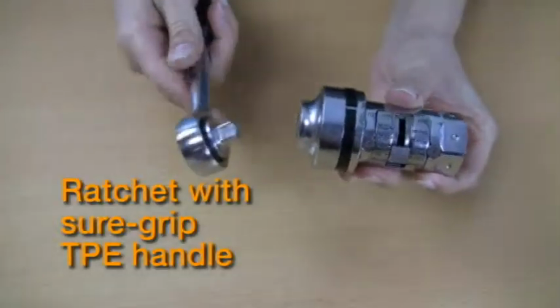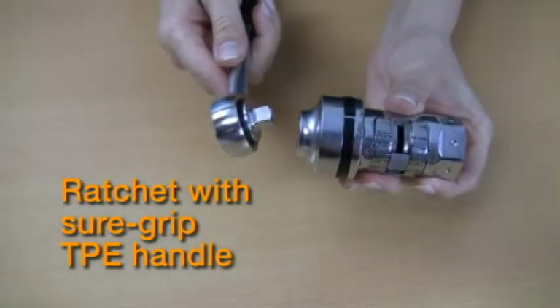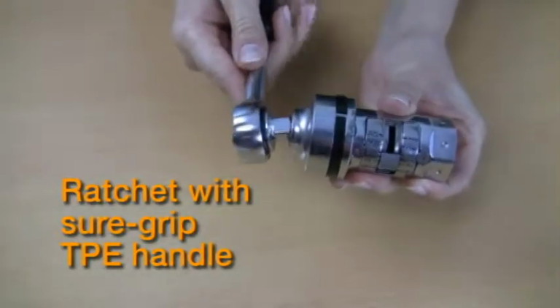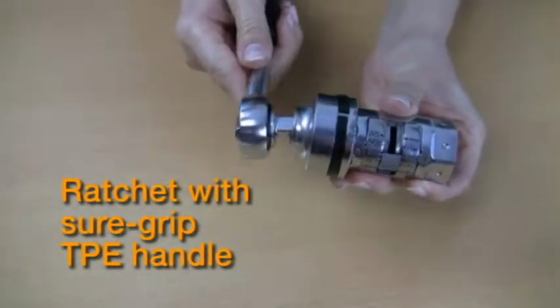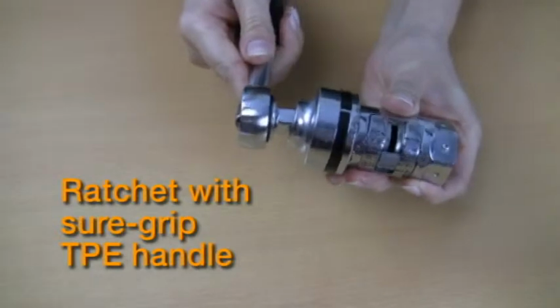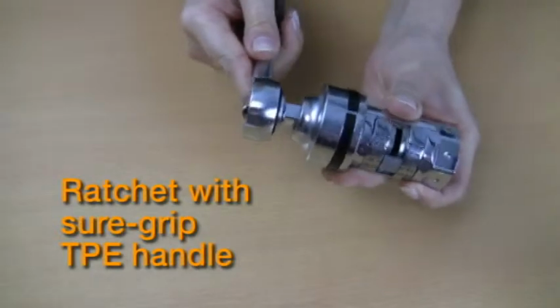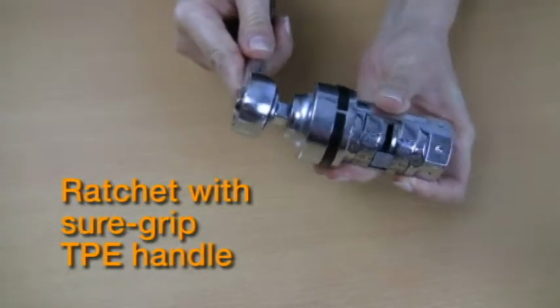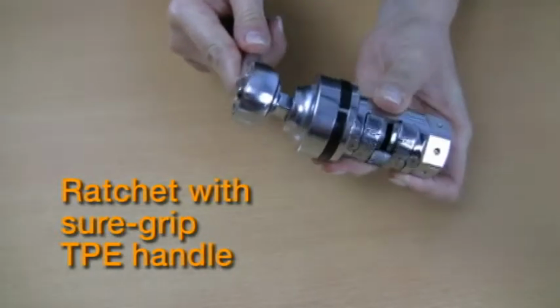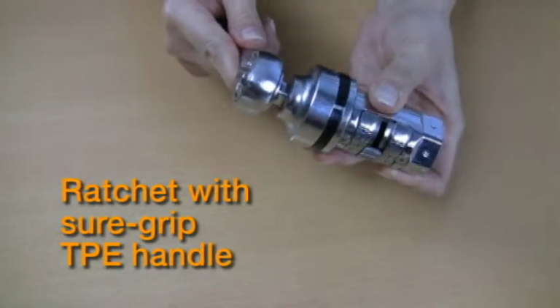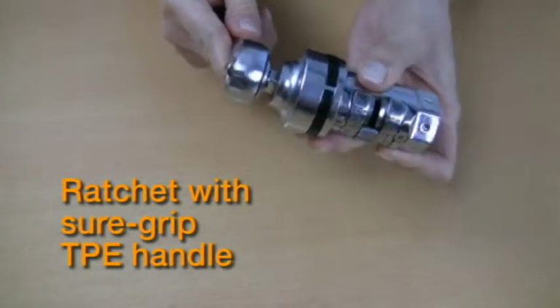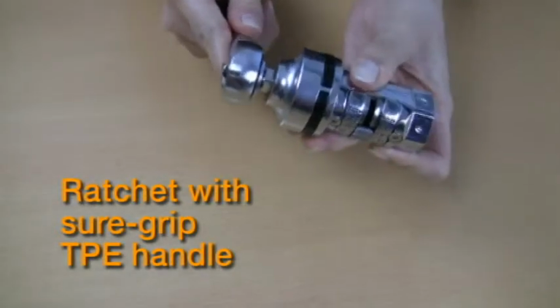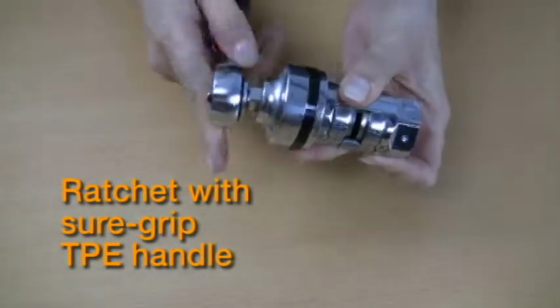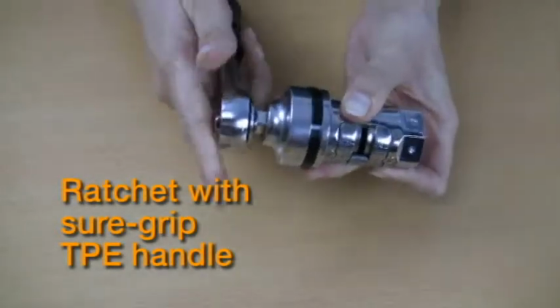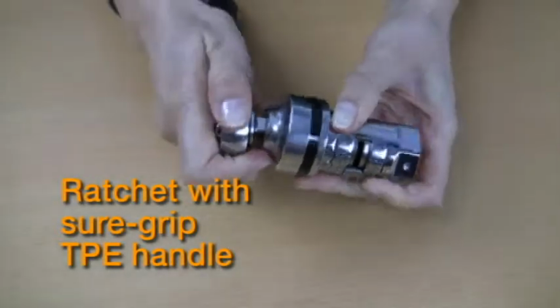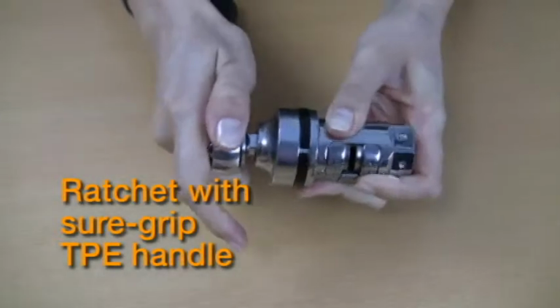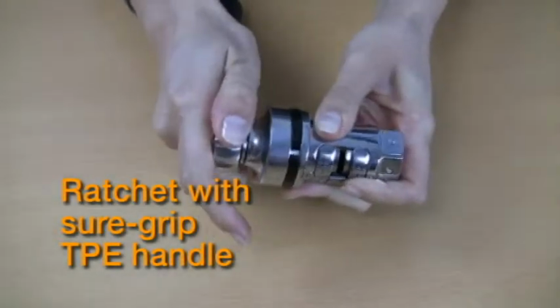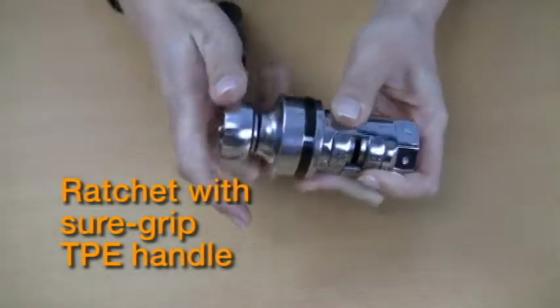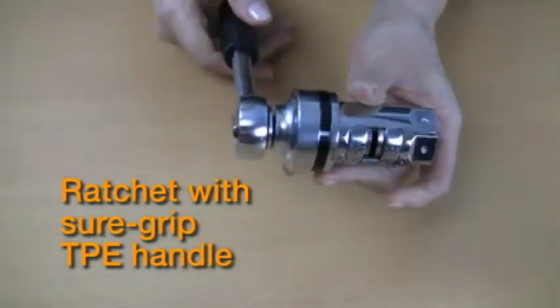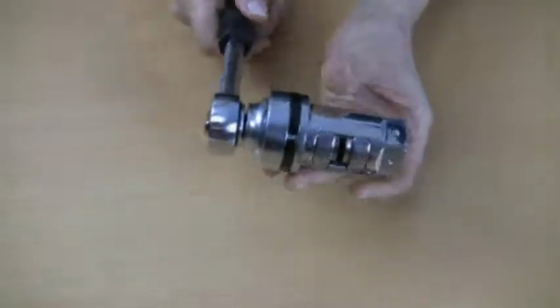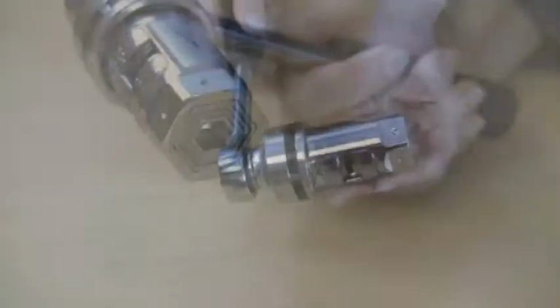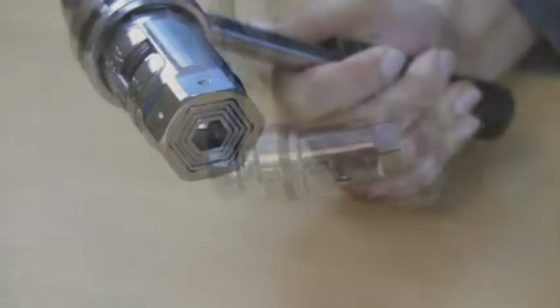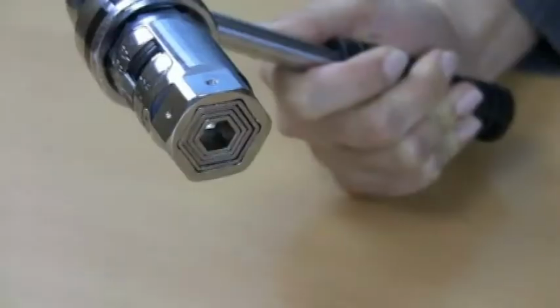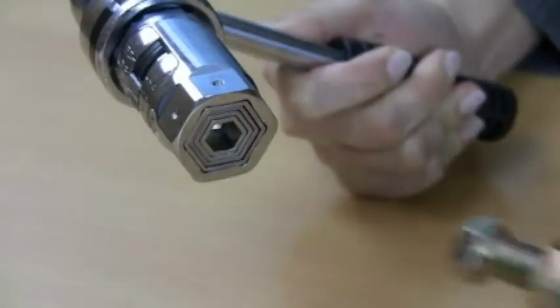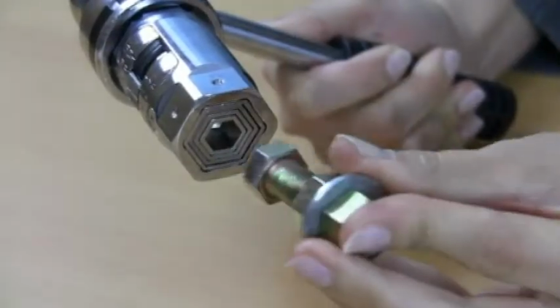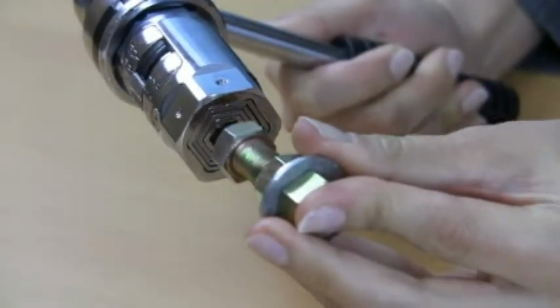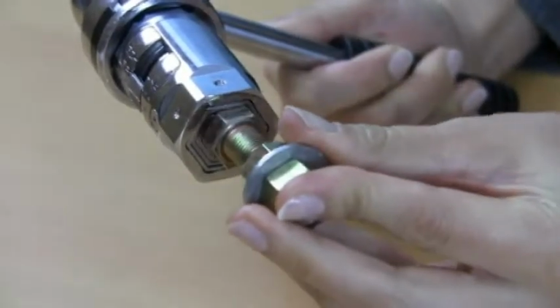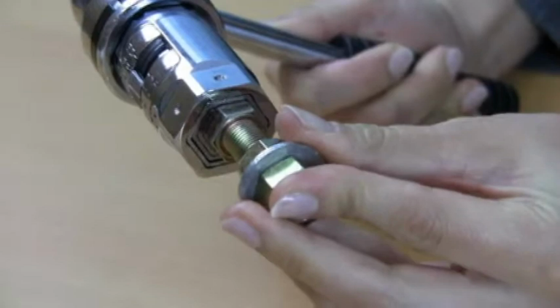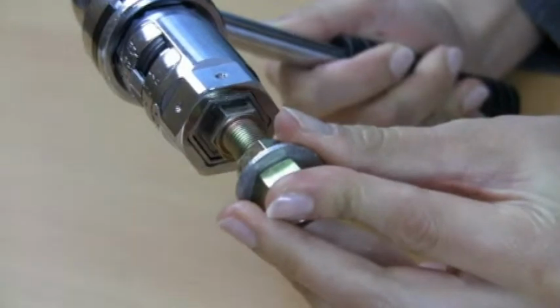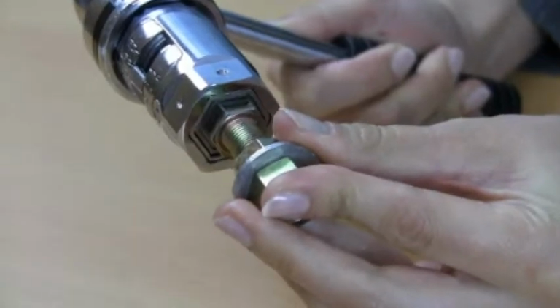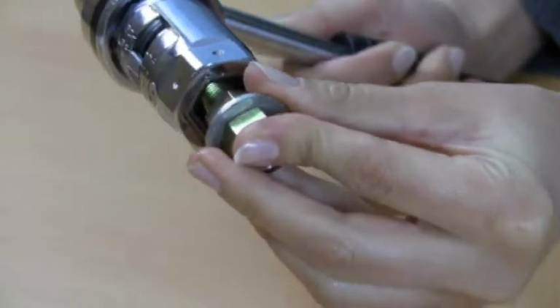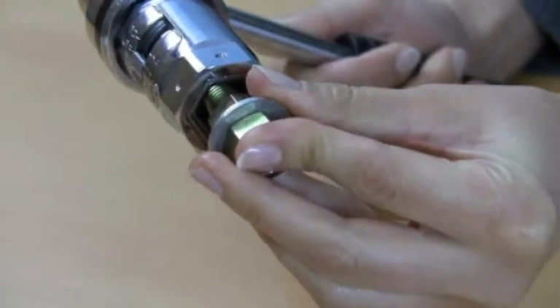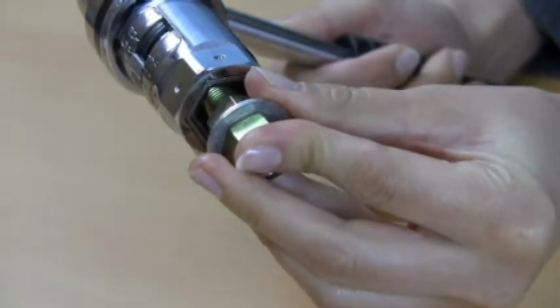Then, connect the adapter end to the included ratchet. And finally, push the socket onto a nut or bolt.